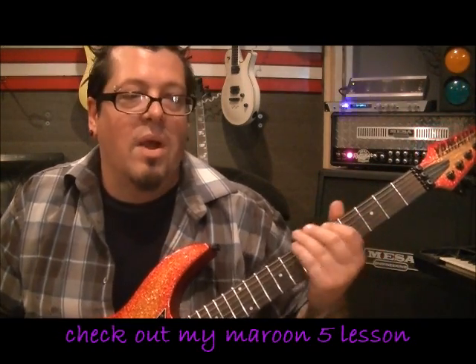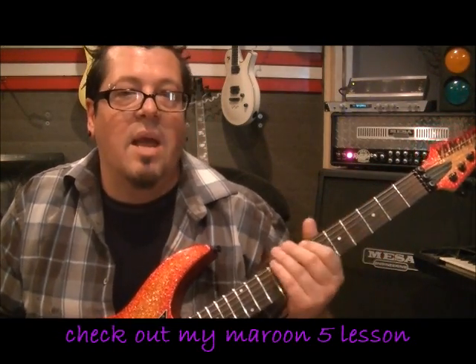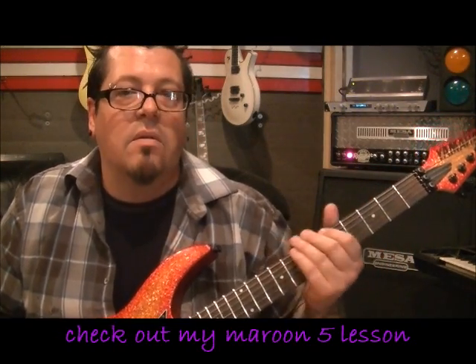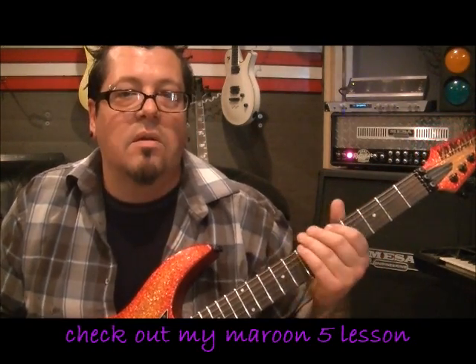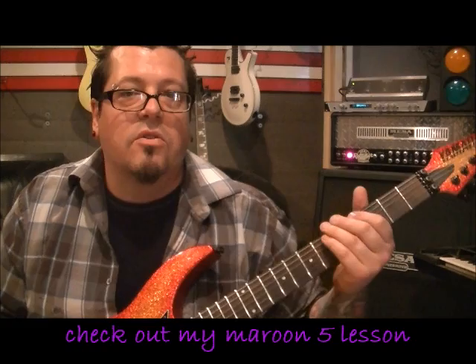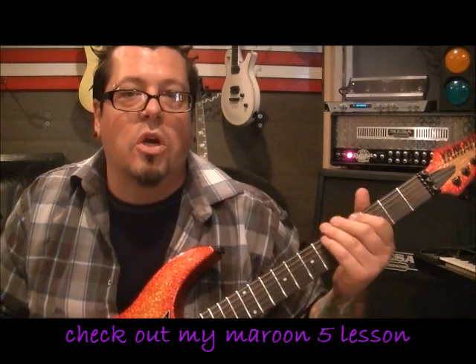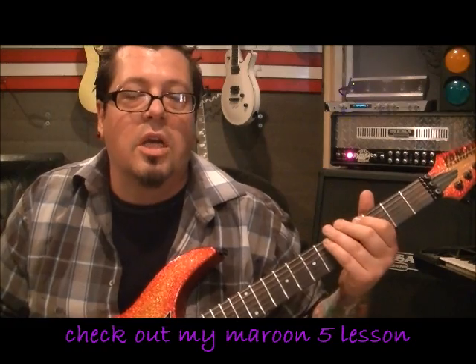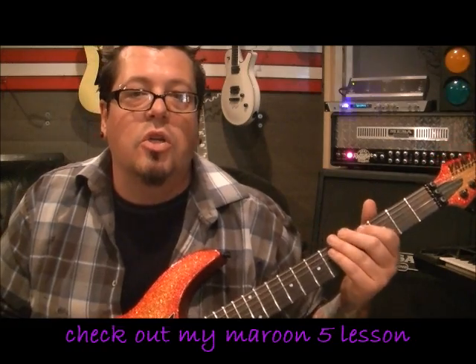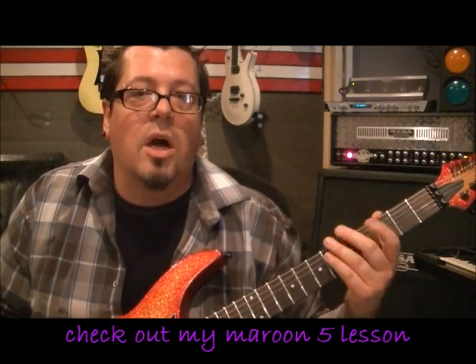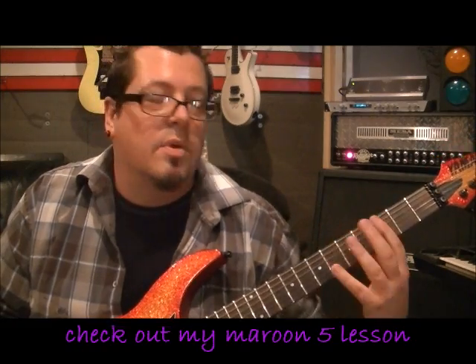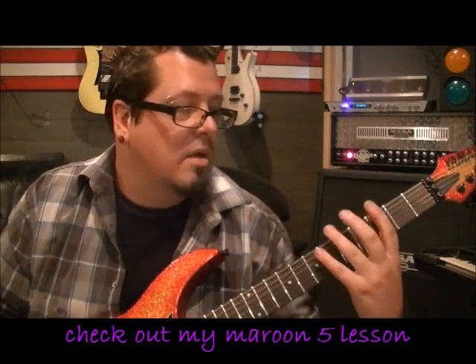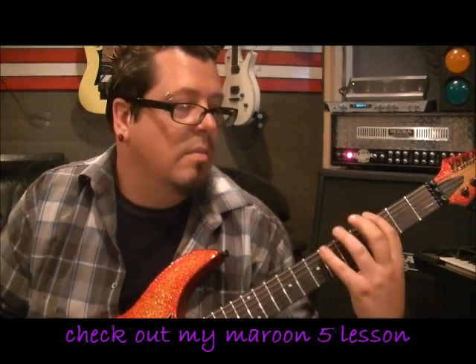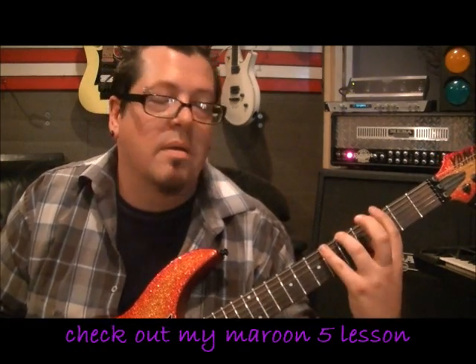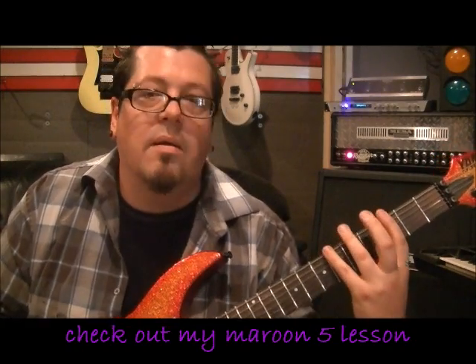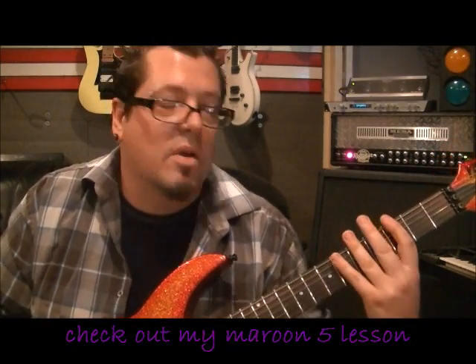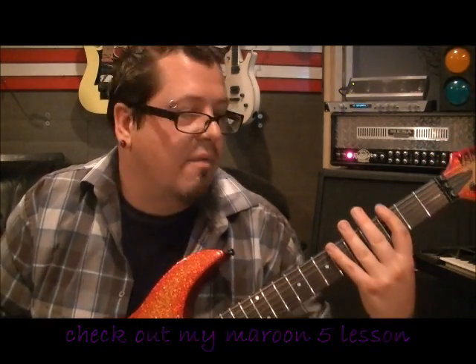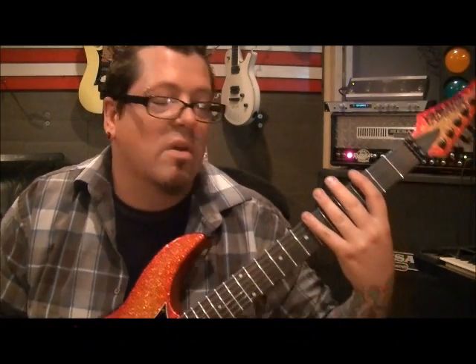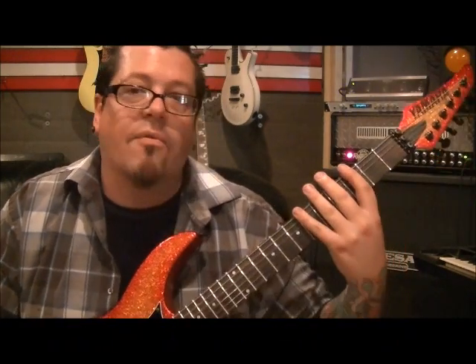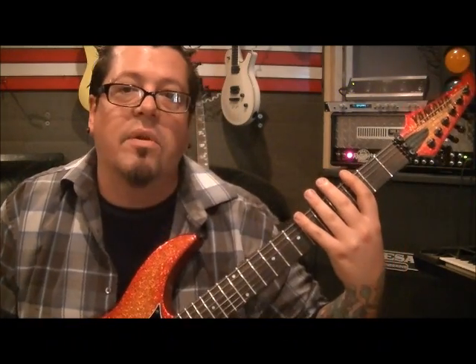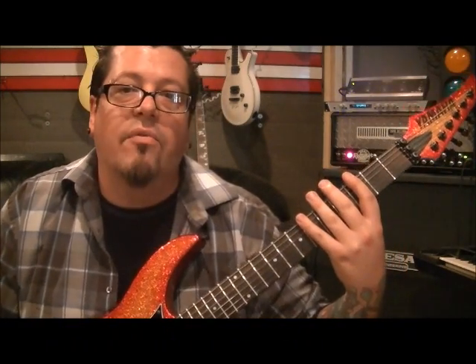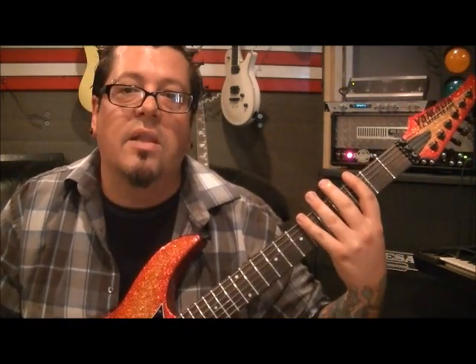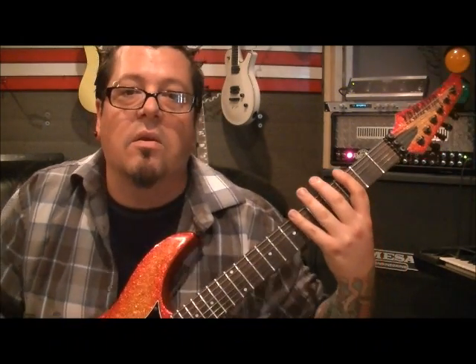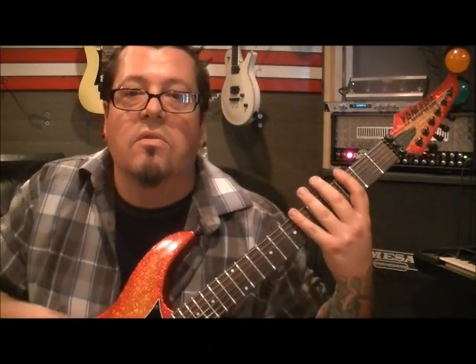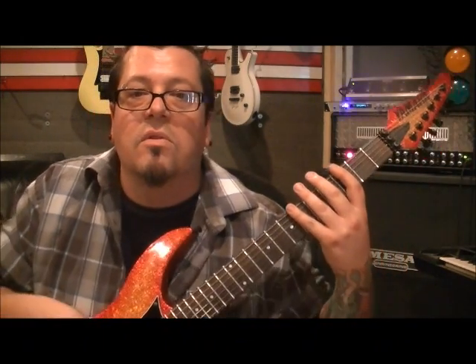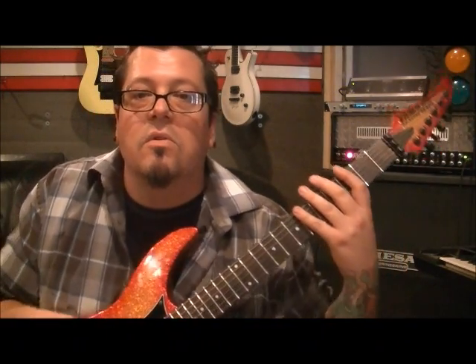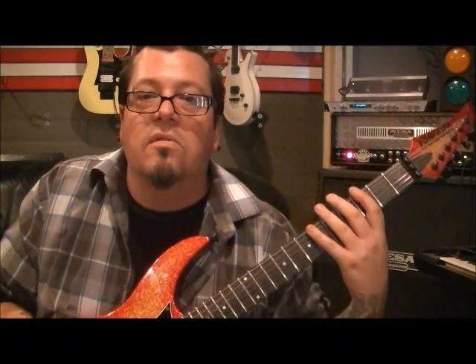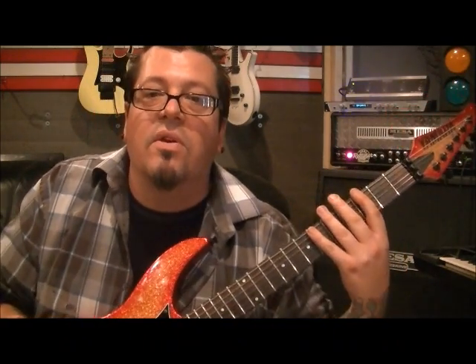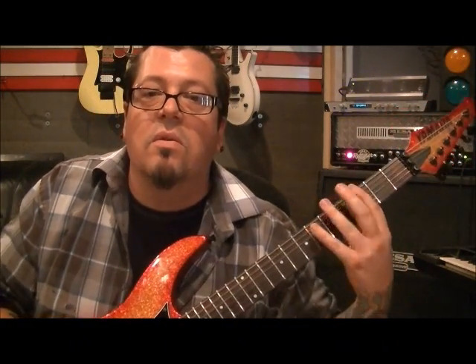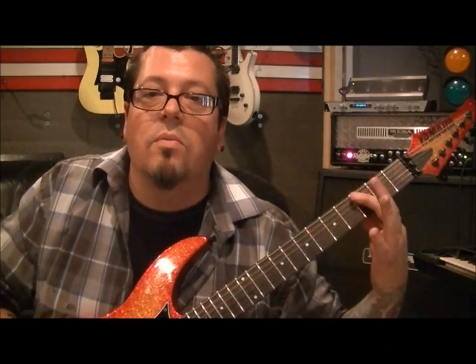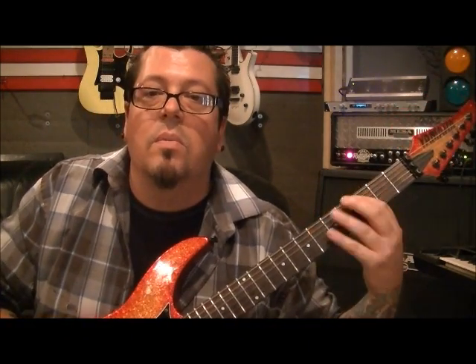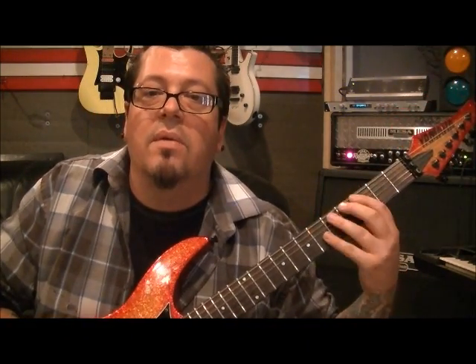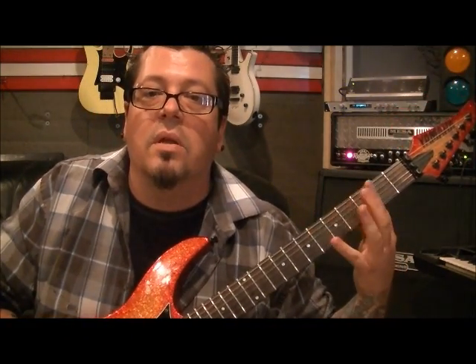That way you don't have to move your hand. If you shift your hand position it becomes chunky and choppy. You've got a finger for each fret, so use the finger that naturally sits above it.